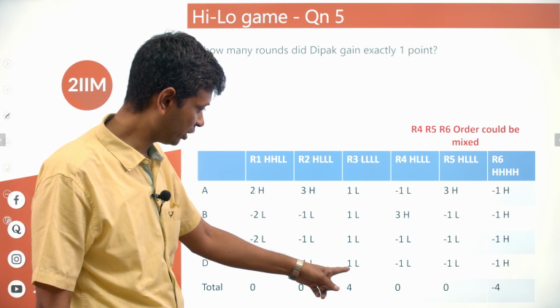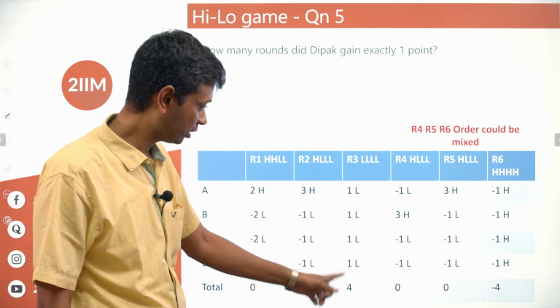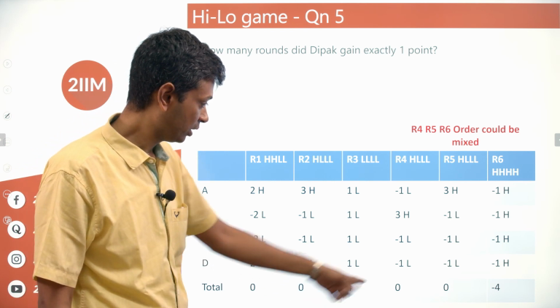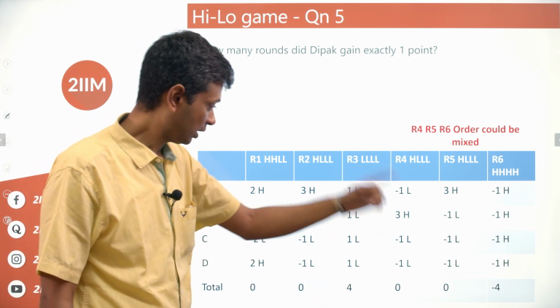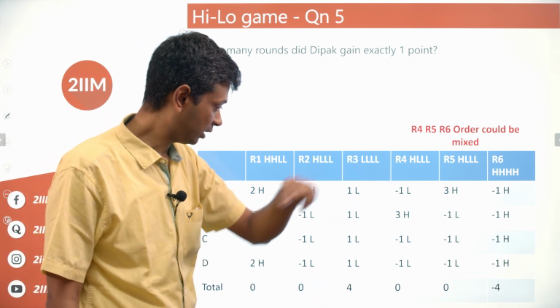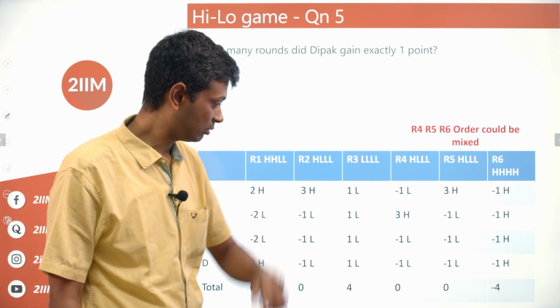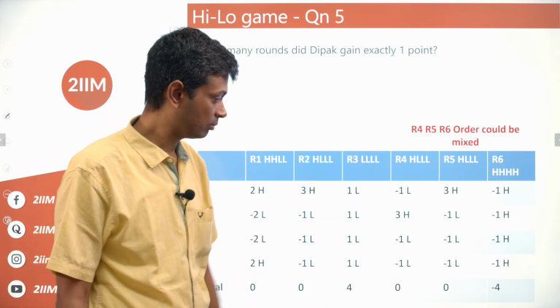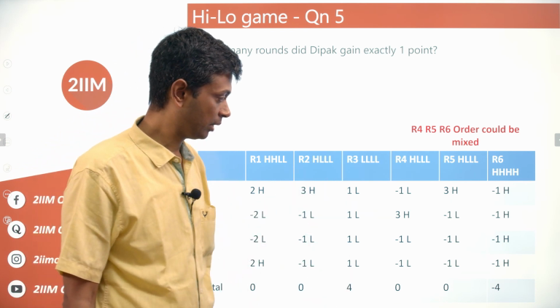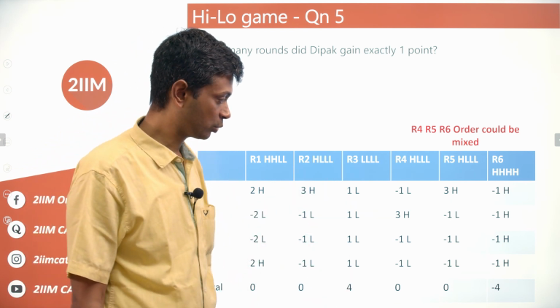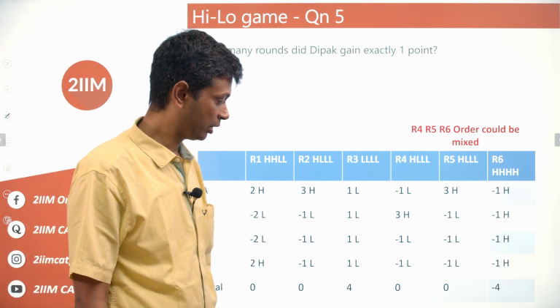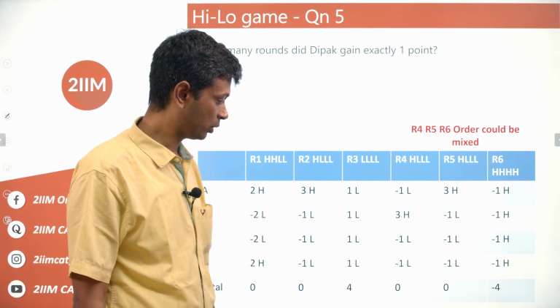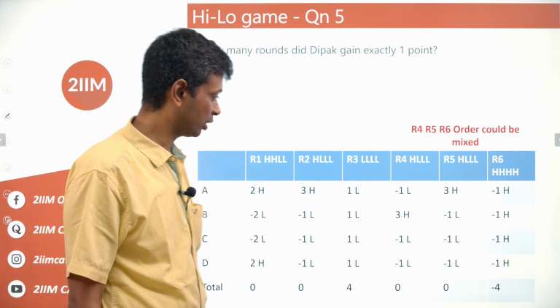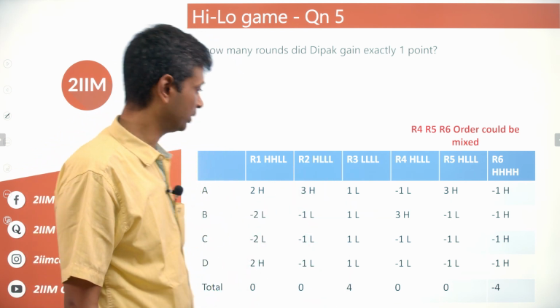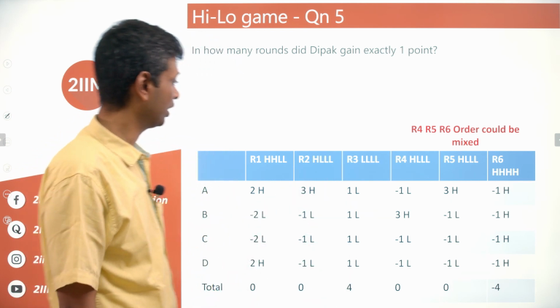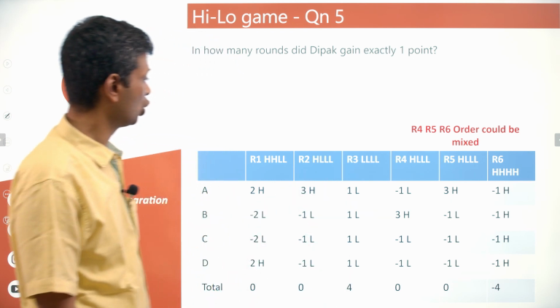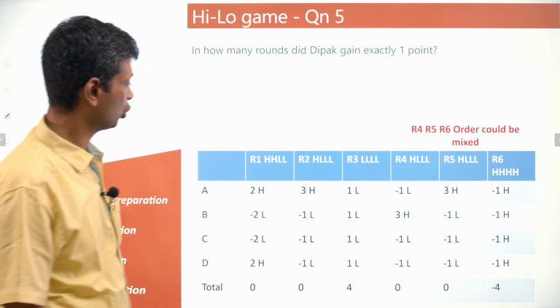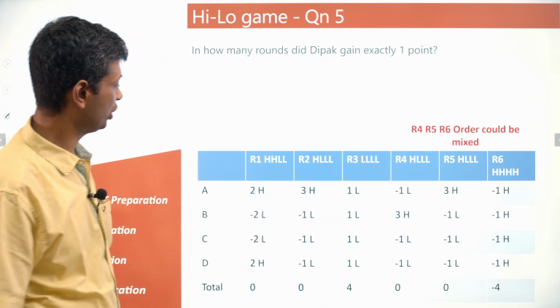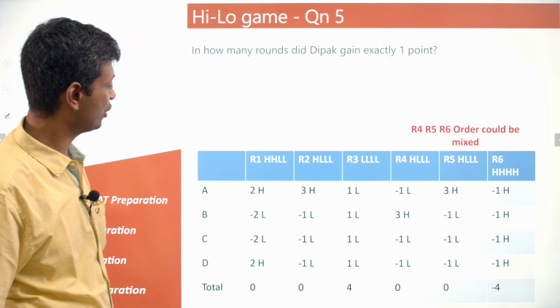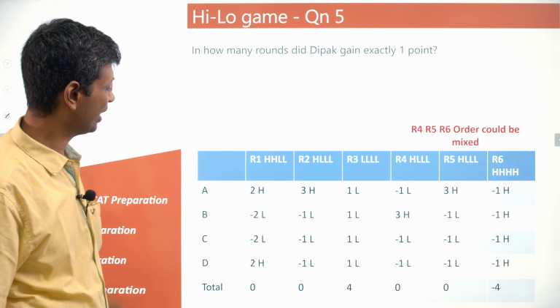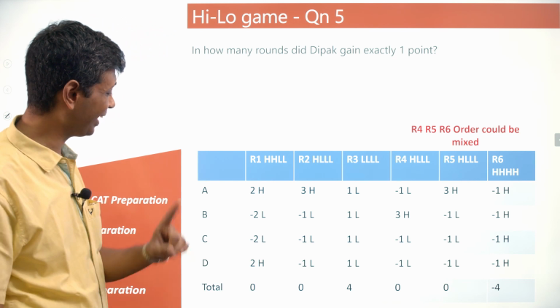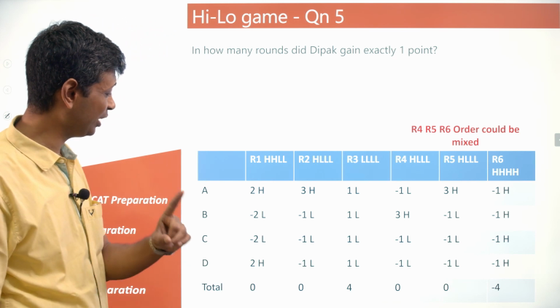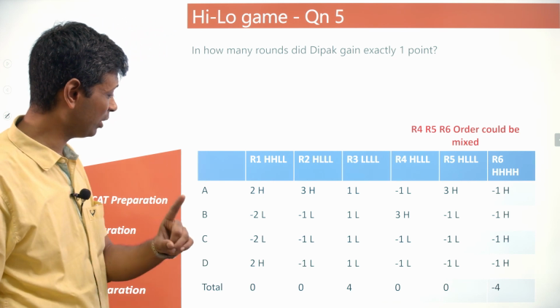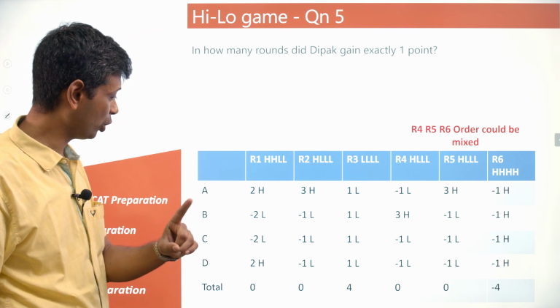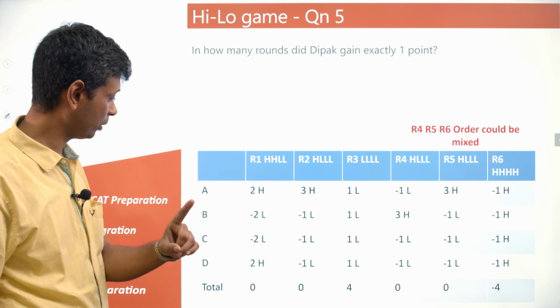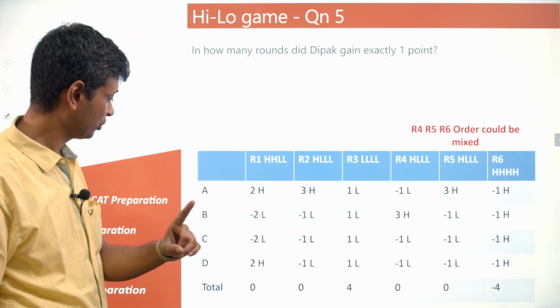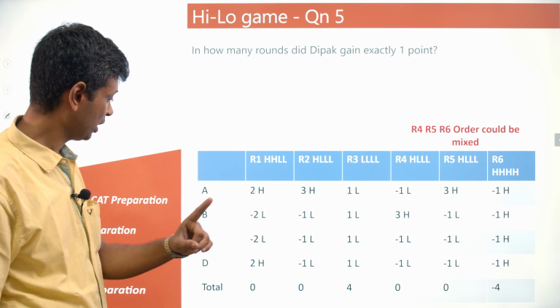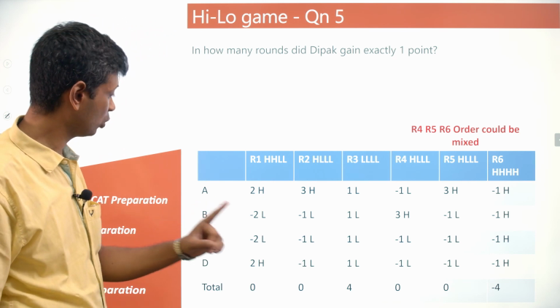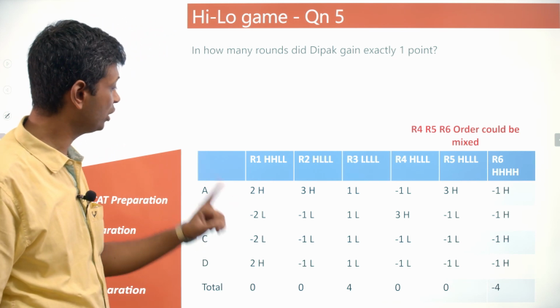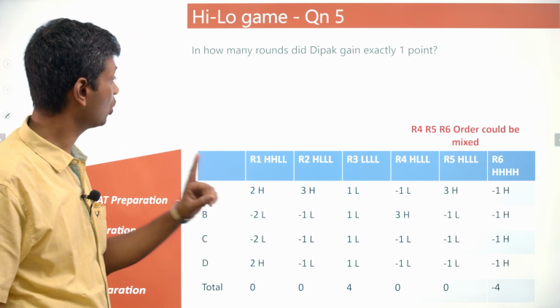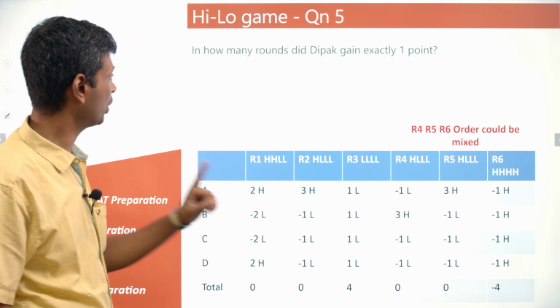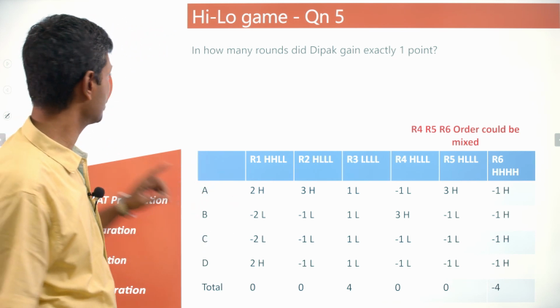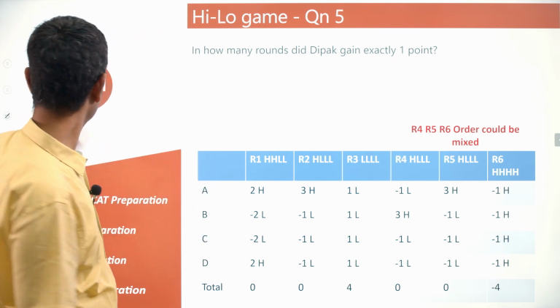Question: In how many rounds did Deepak gain exactly one point? Deepak gains +1 only in the all-low round (round 3). In round 1 (HHLL) he gains +2; in round 2 (HLLL) he loses -1; in rounds 4–6 he gets -1 each time. So Deepak gains exactly one point in only one round.